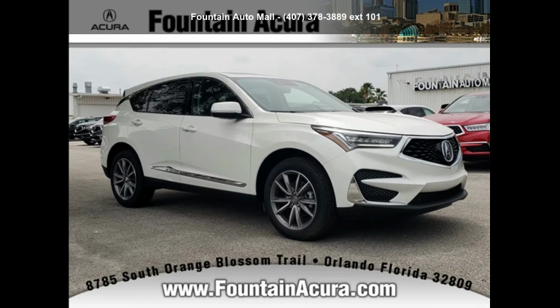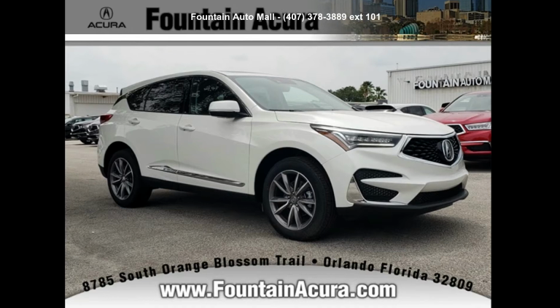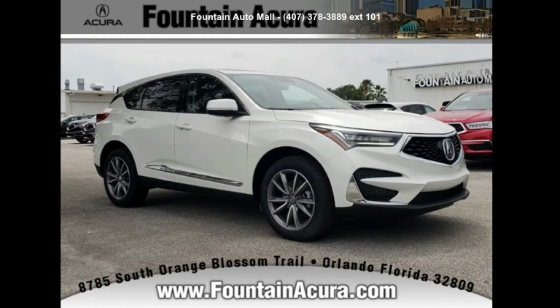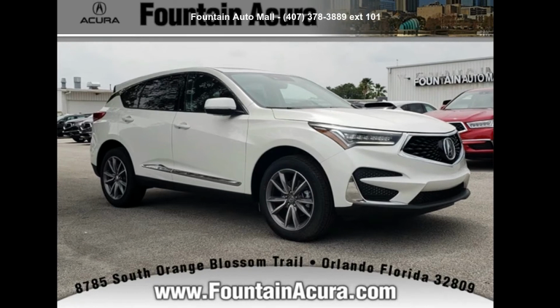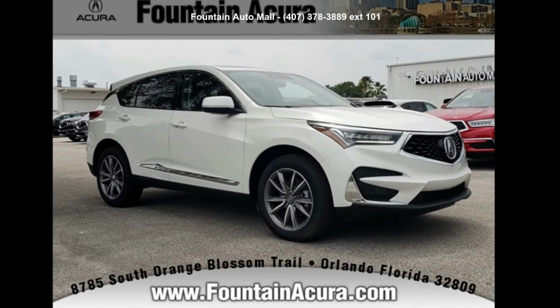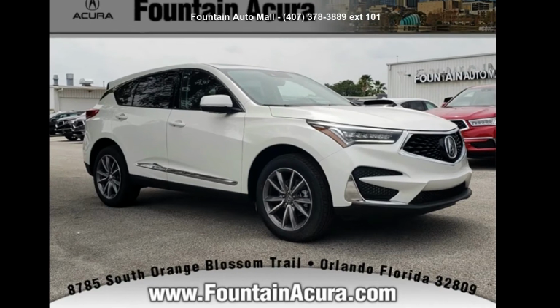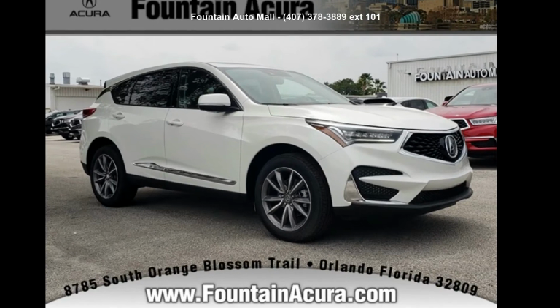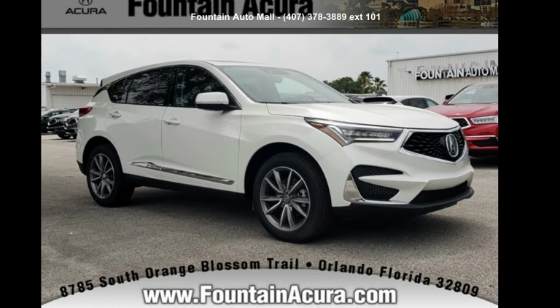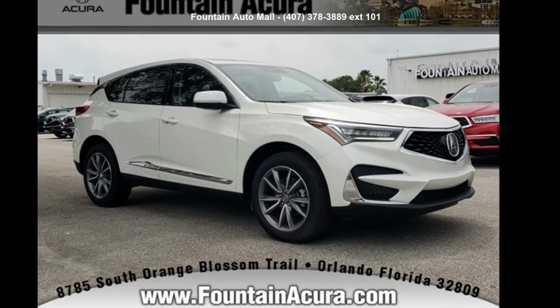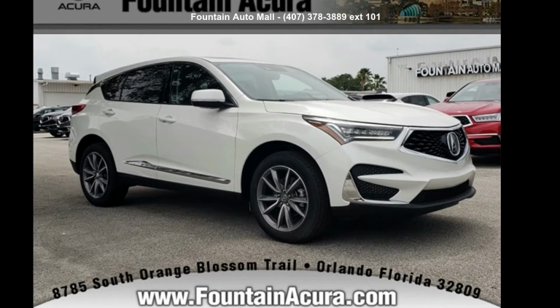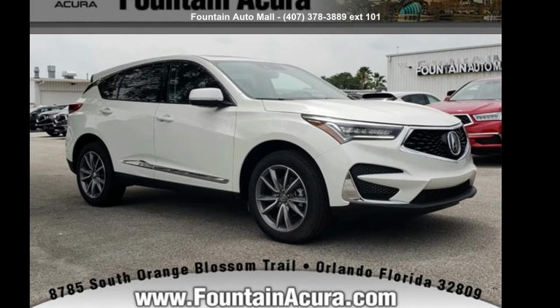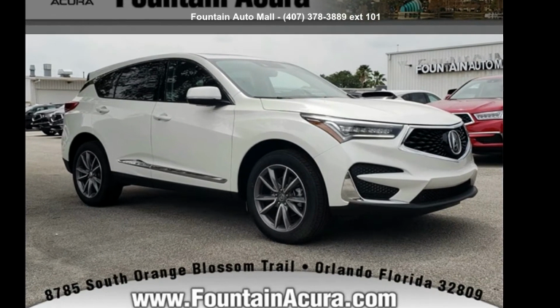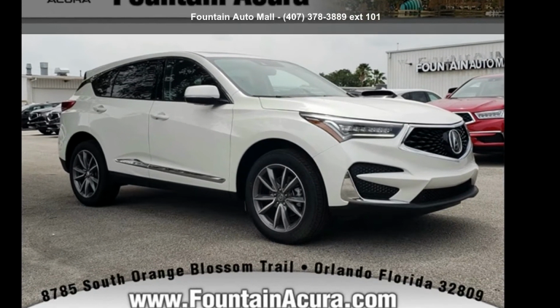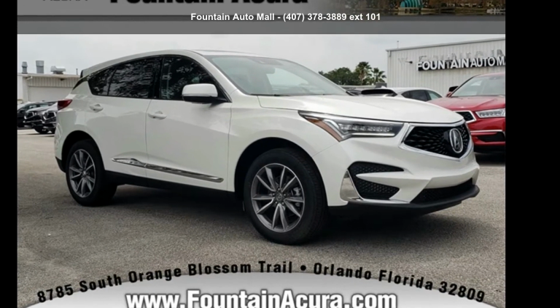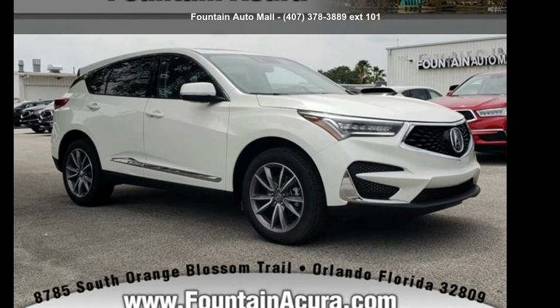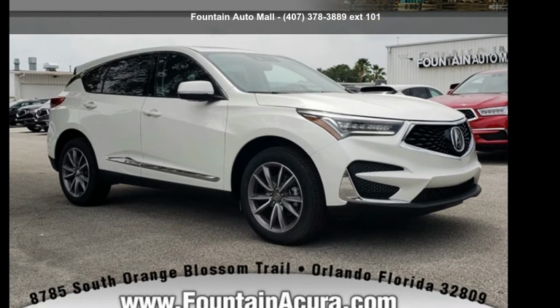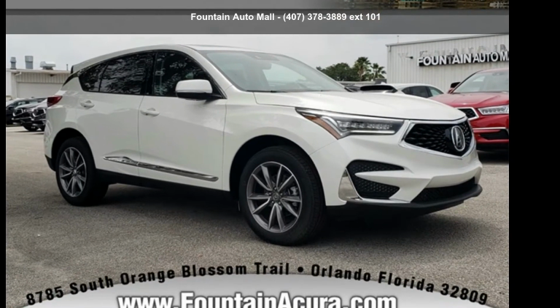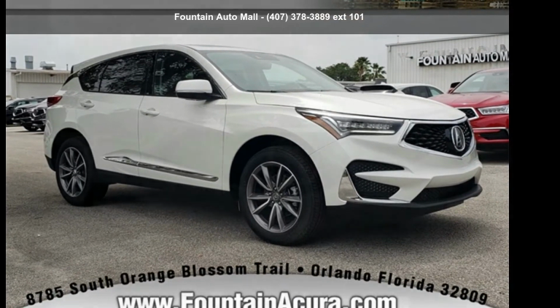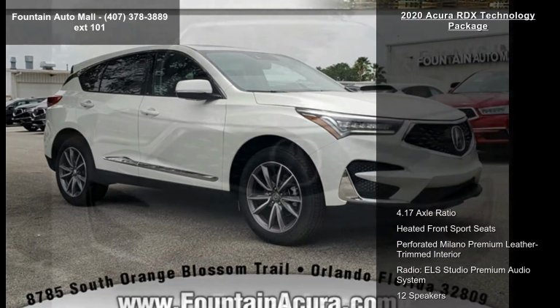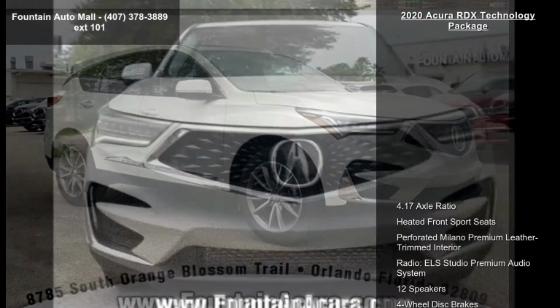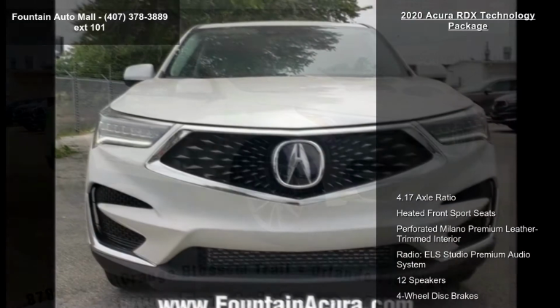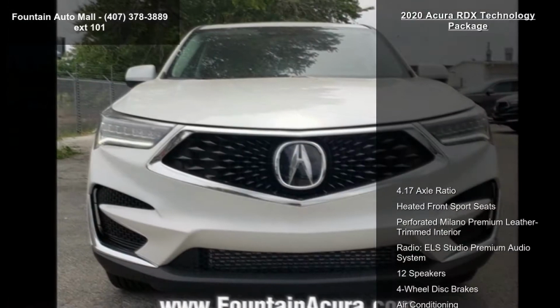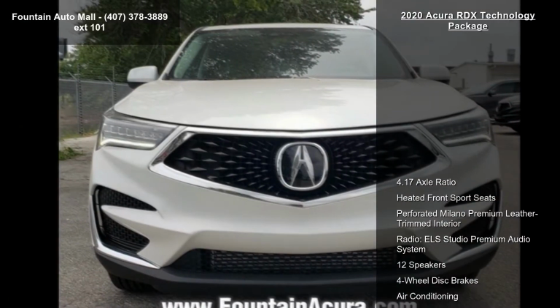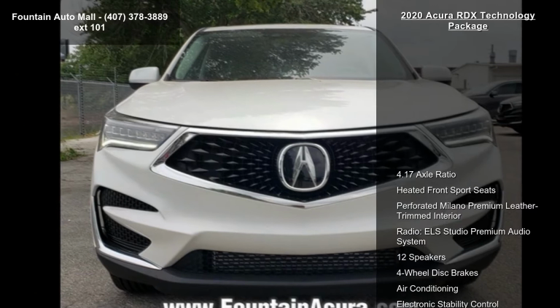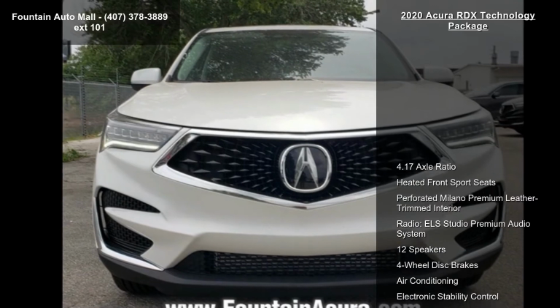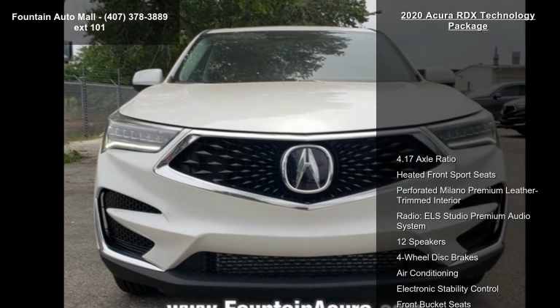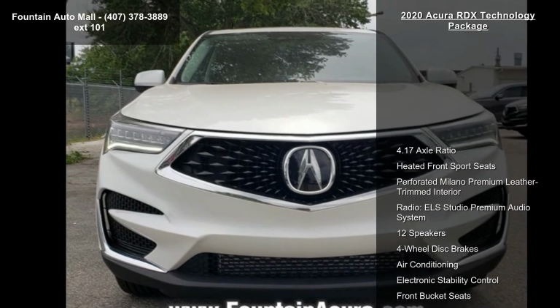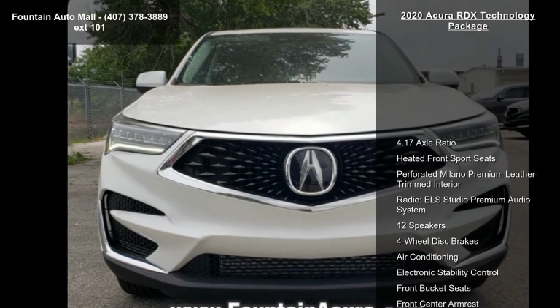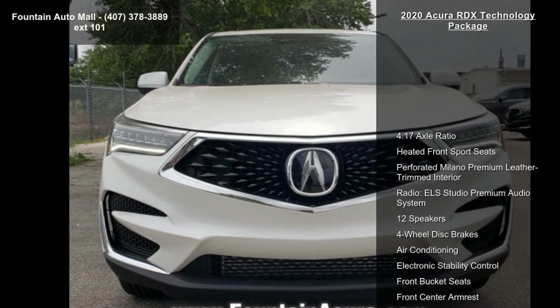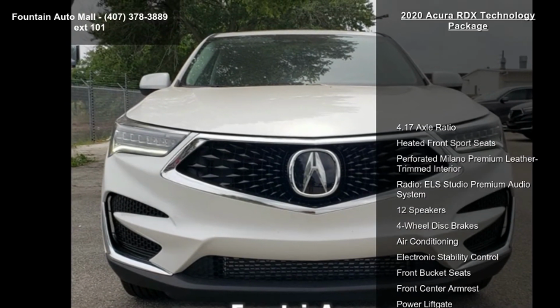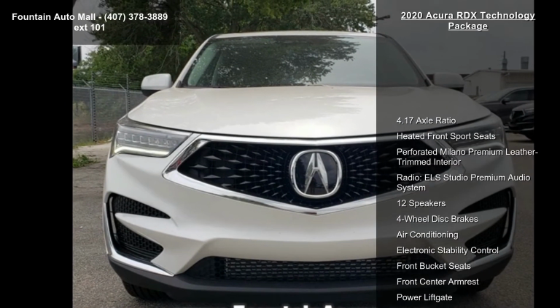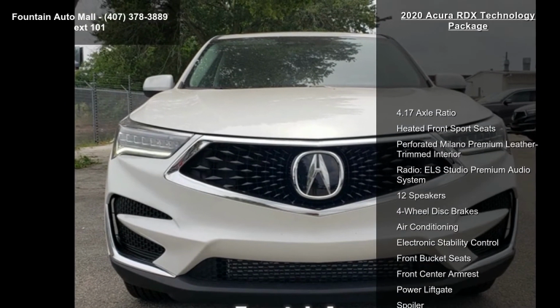Presenting the Acura 2020 RDX Technology Package. Don't miss this great deal on a luxury vehicle.